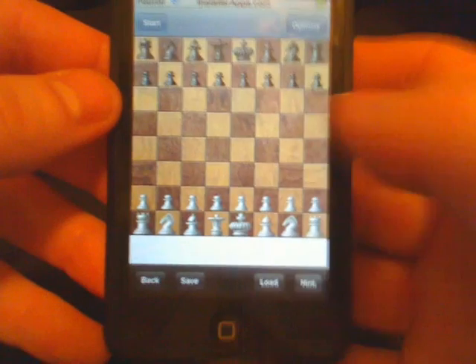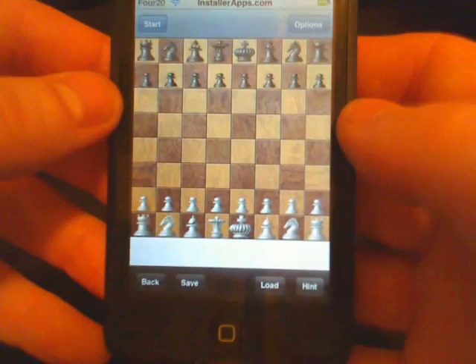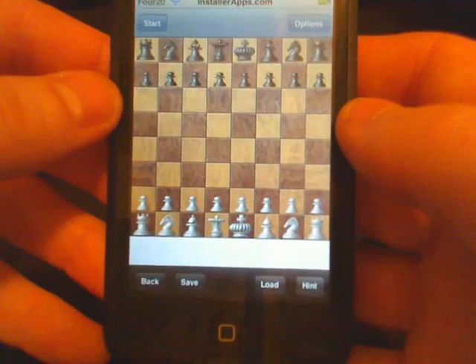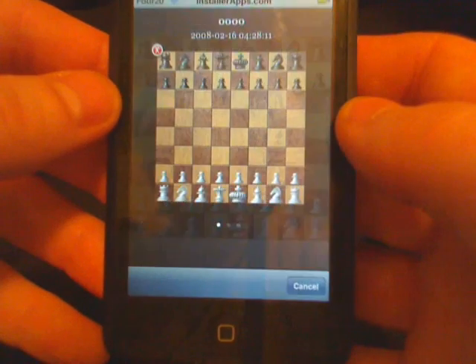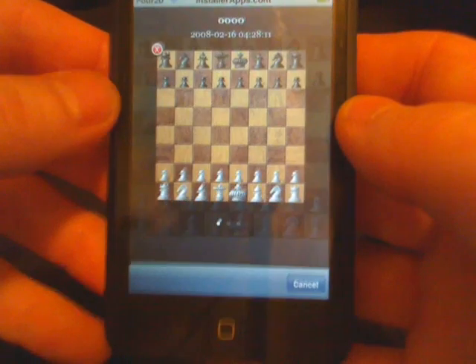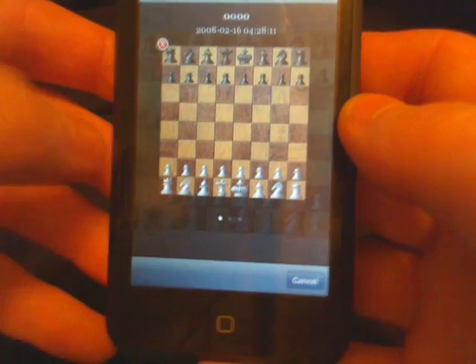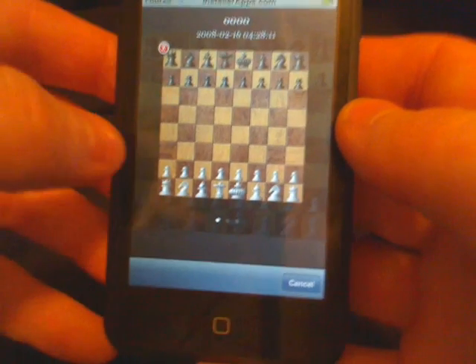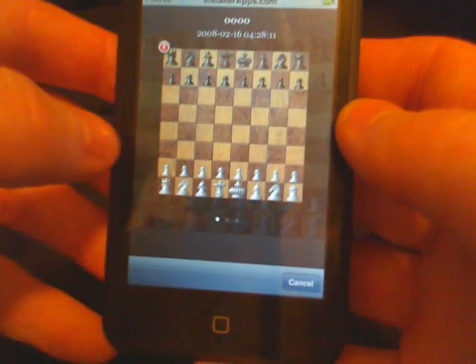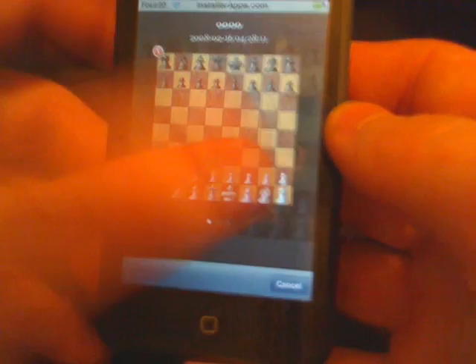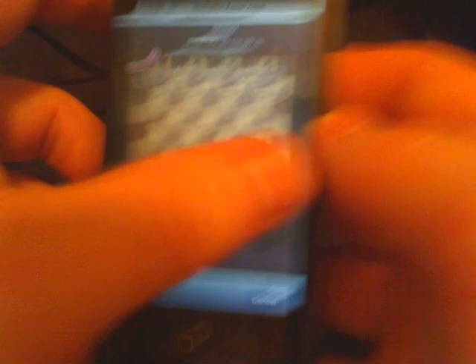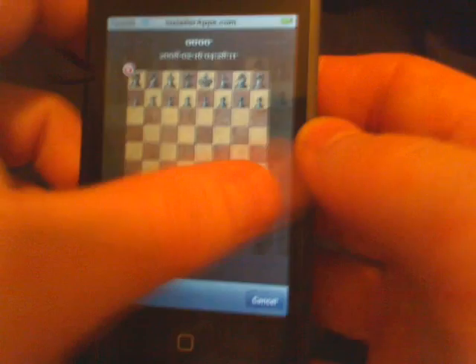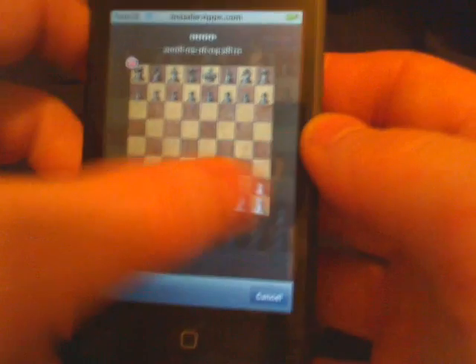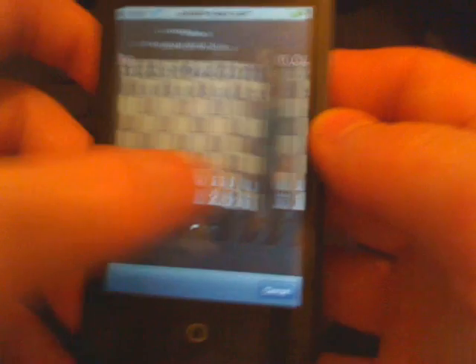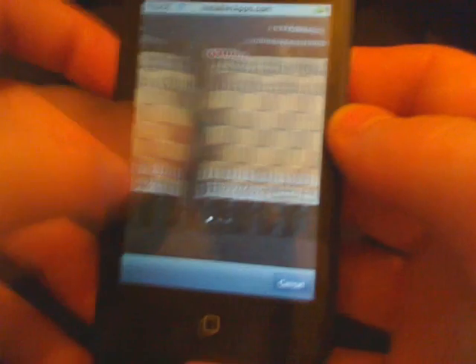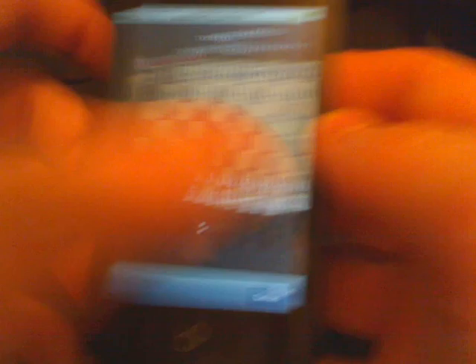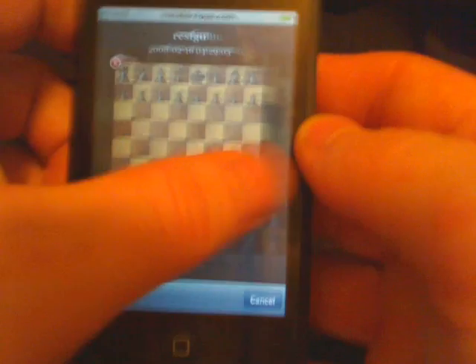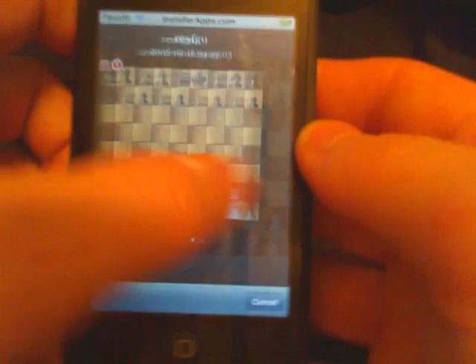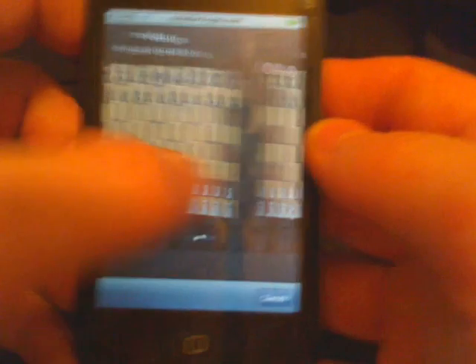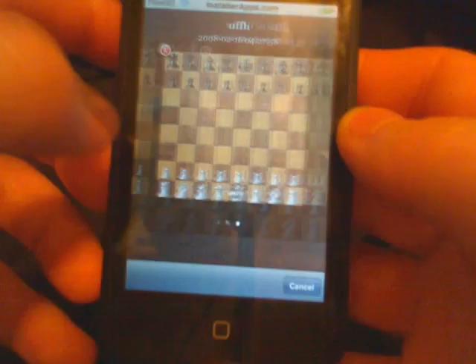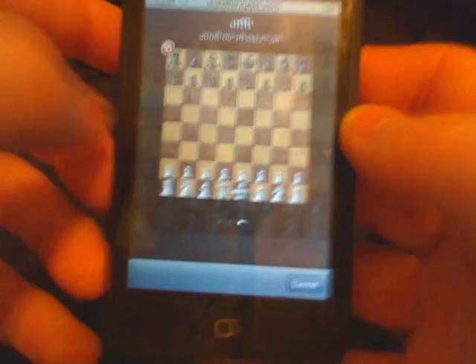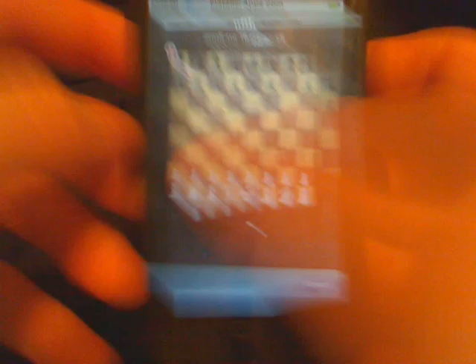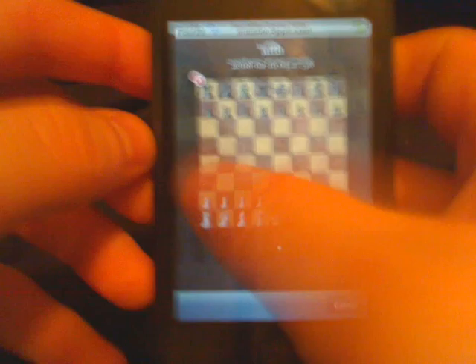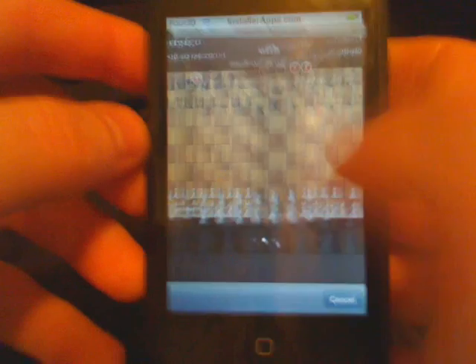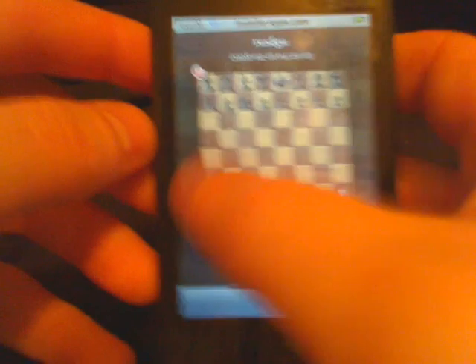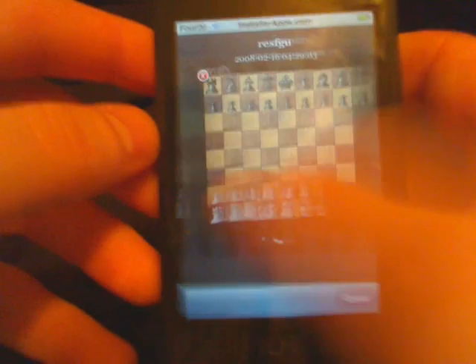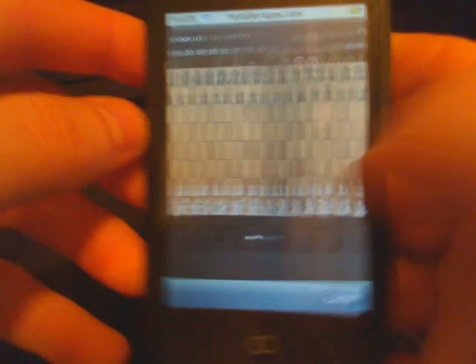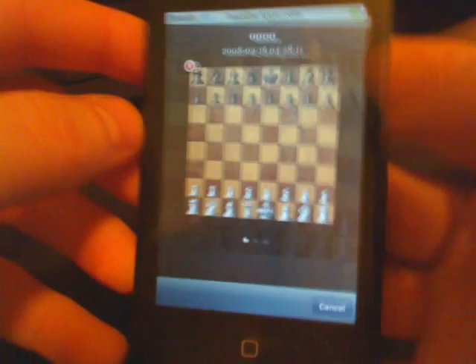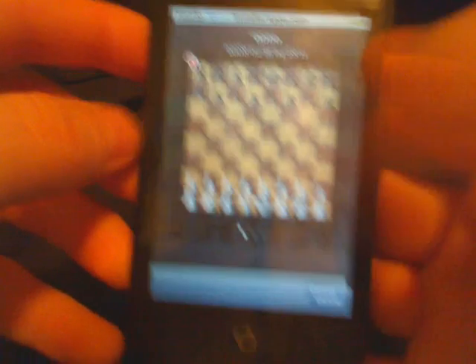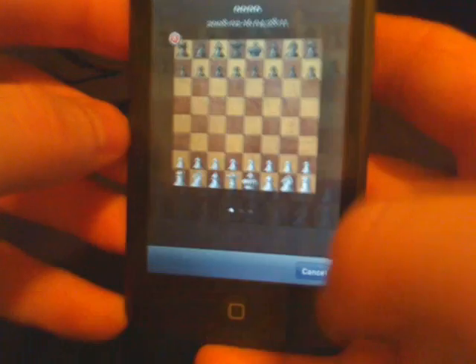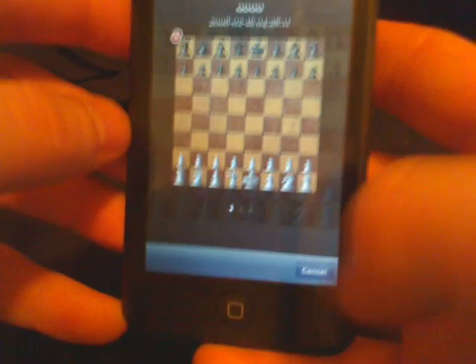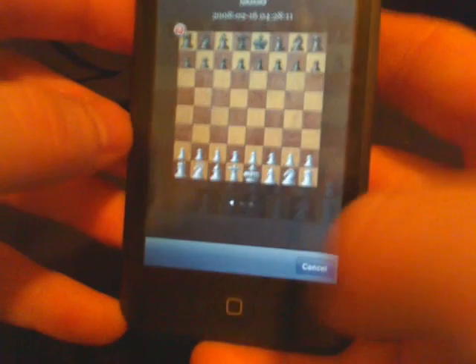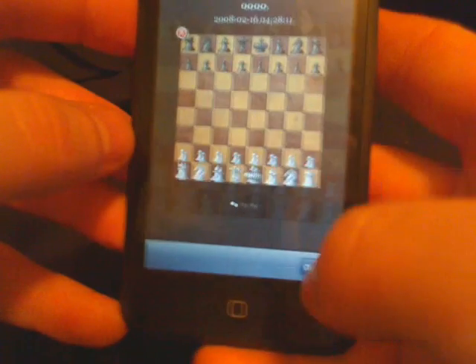And then we go to load. As you can tell, now we have multiple save slots — a very, very cool feature.